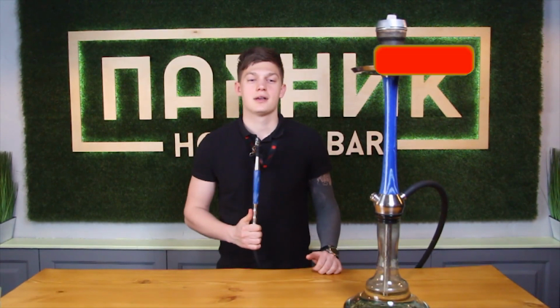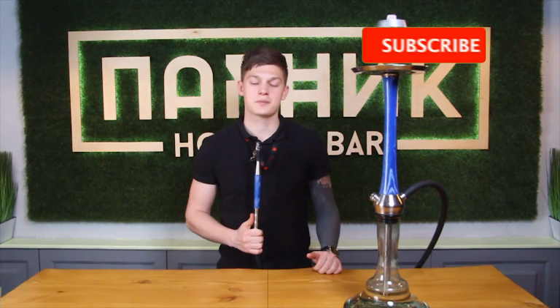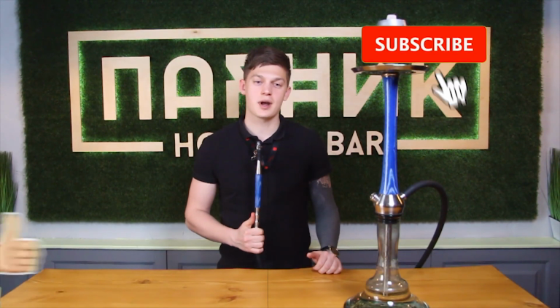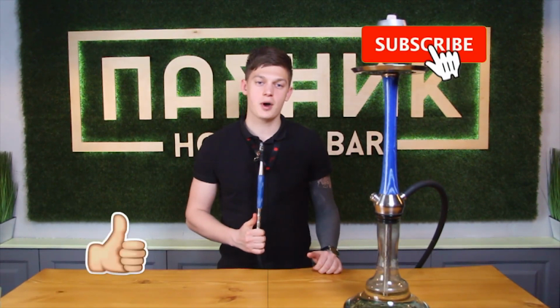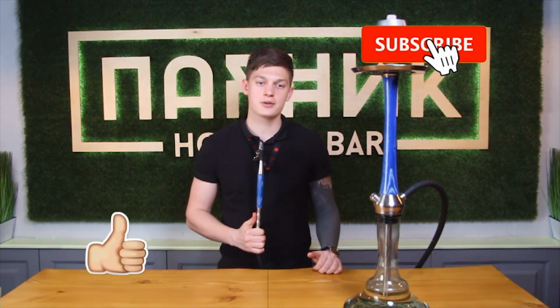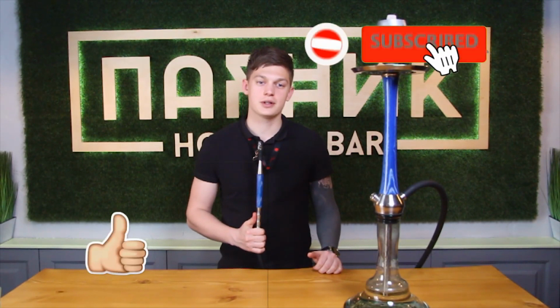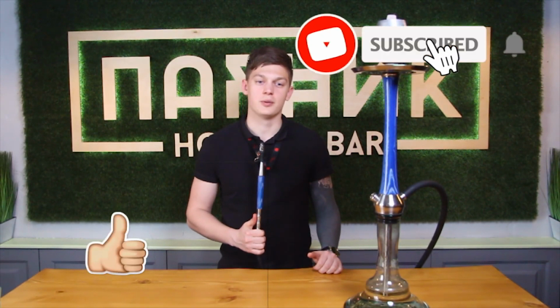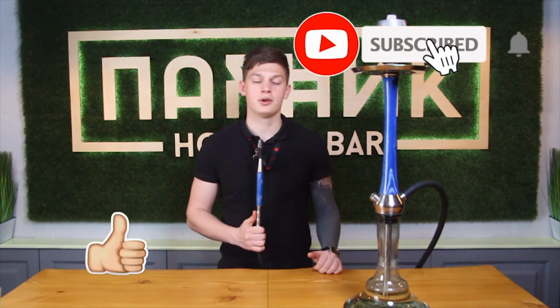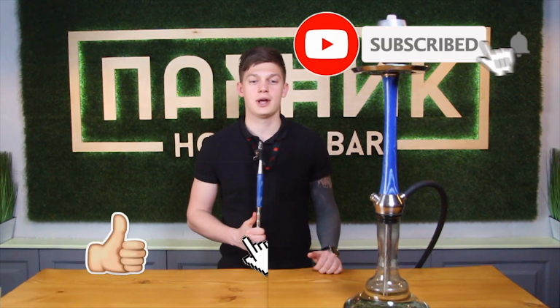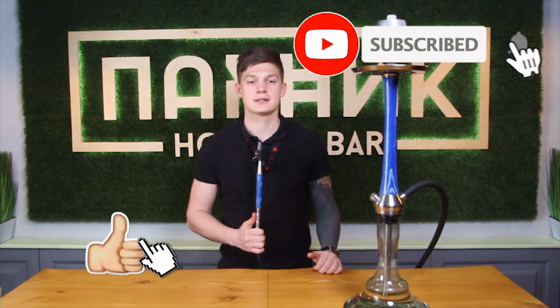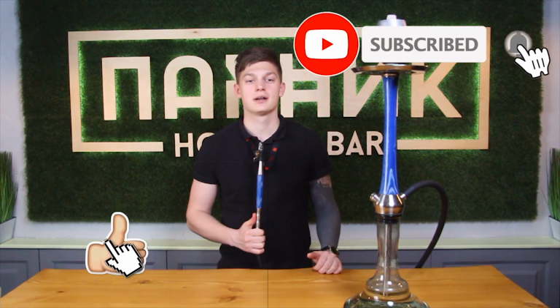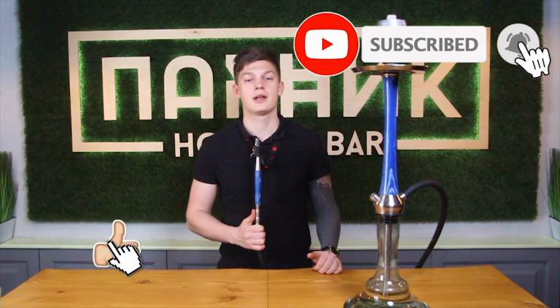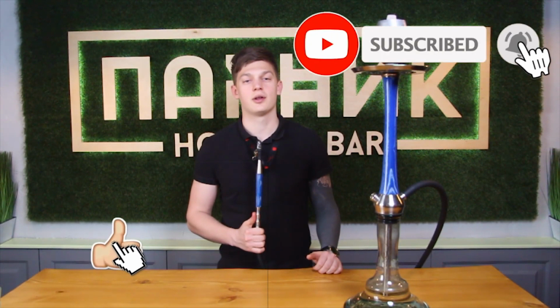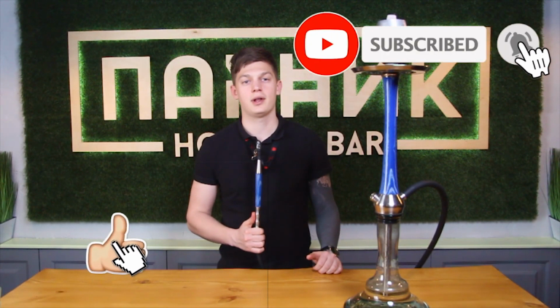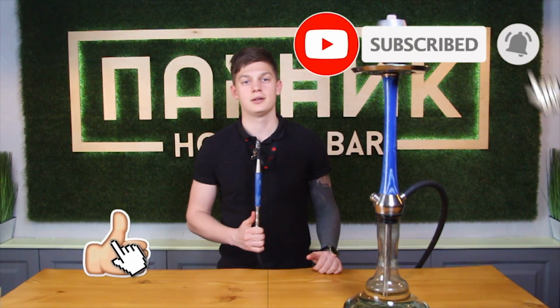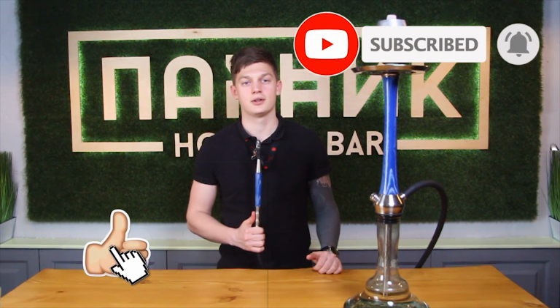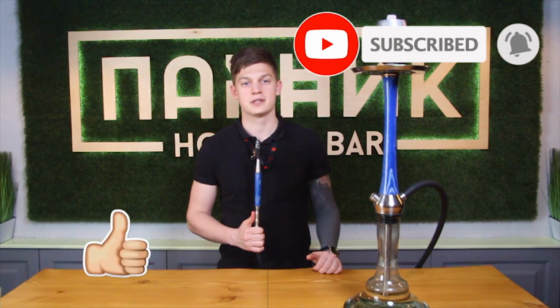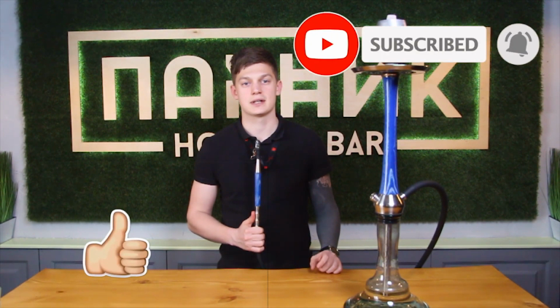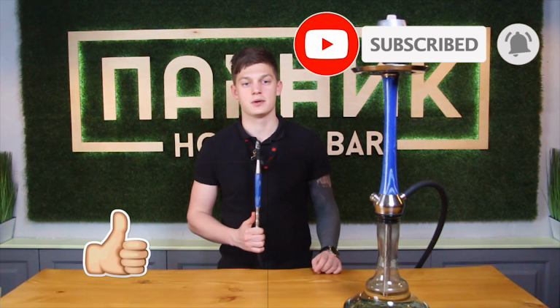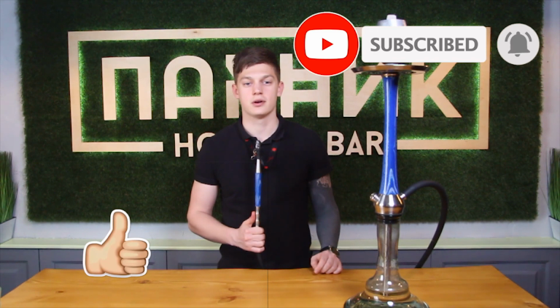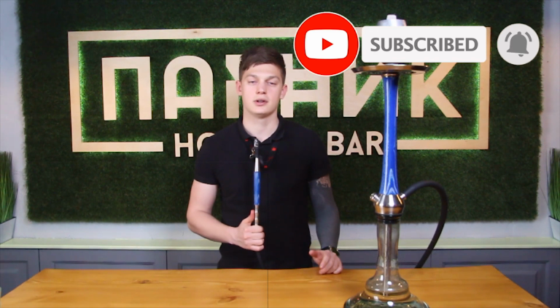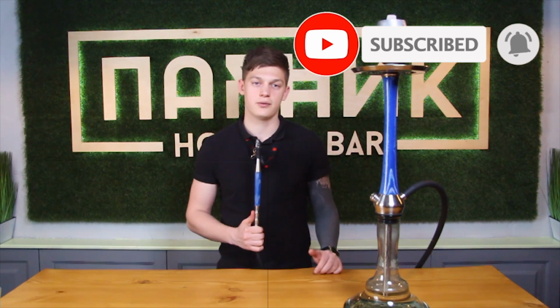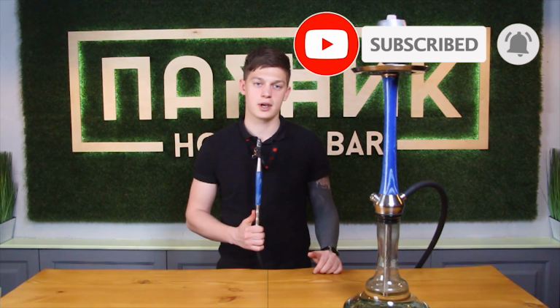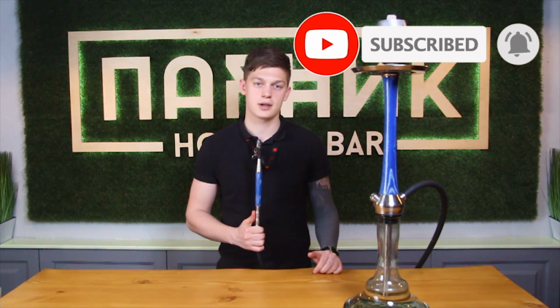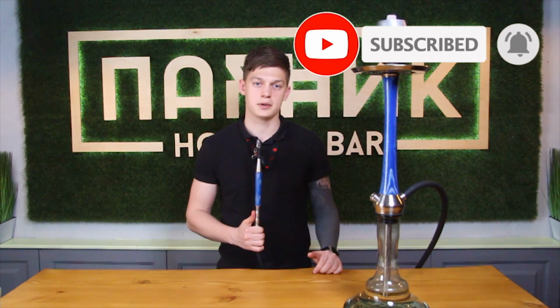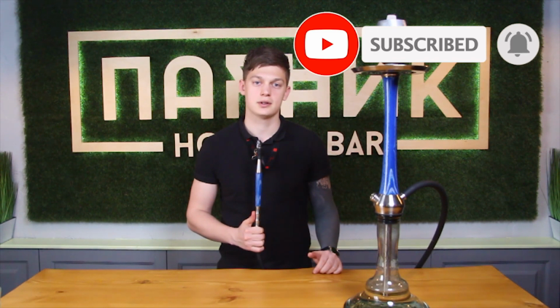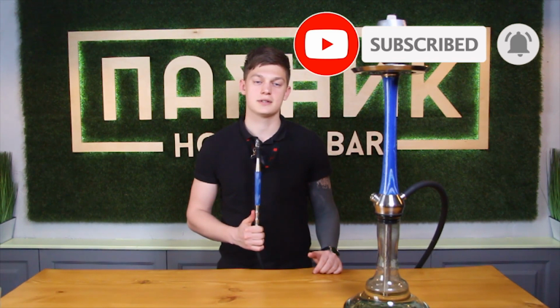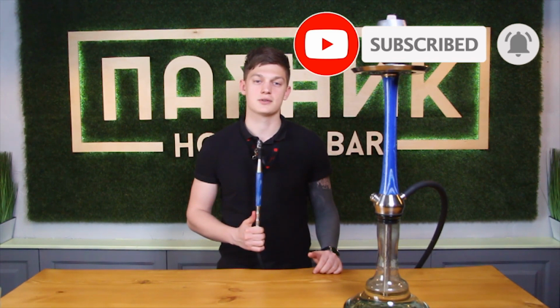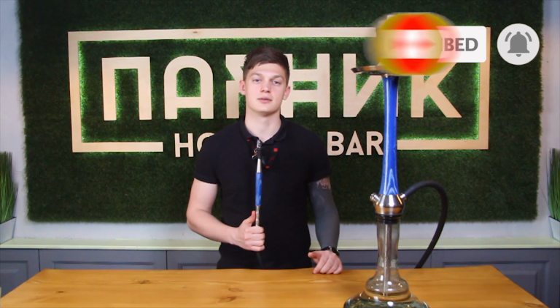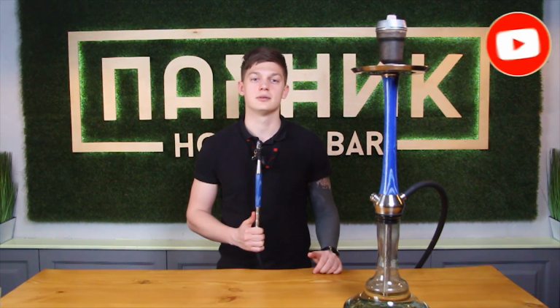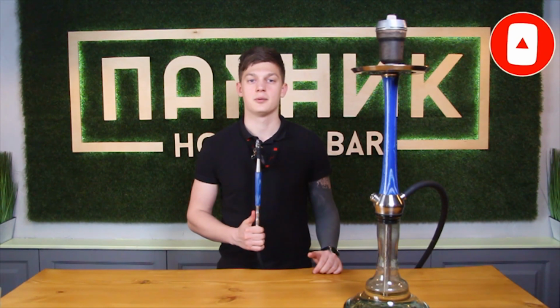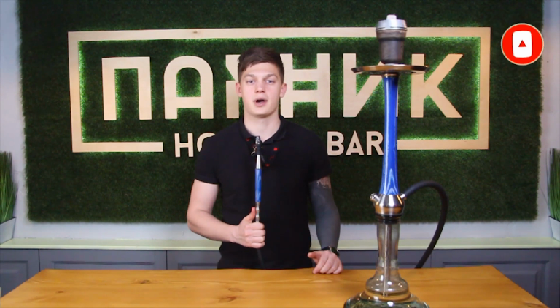Subscribe to our channel, put likes, click on the bell not to miss the next video. Don't forget to comment. See you soon. Bye.